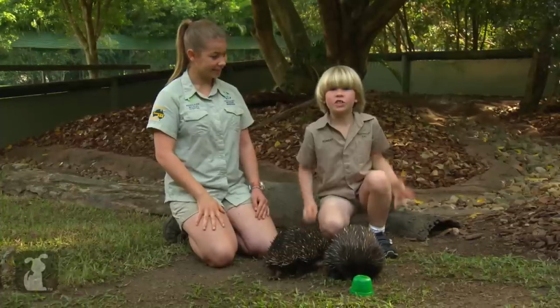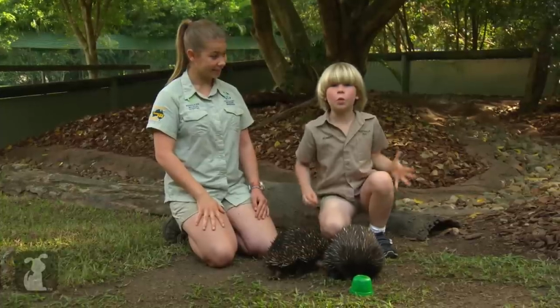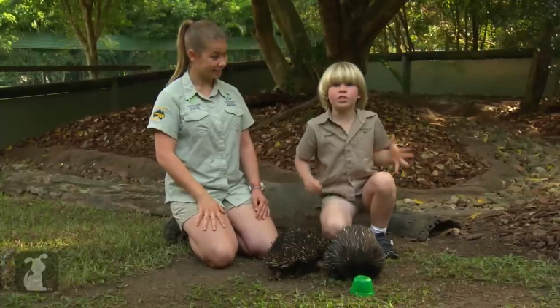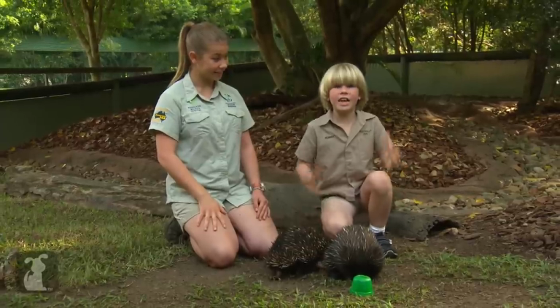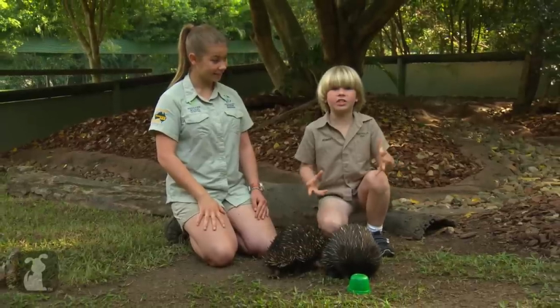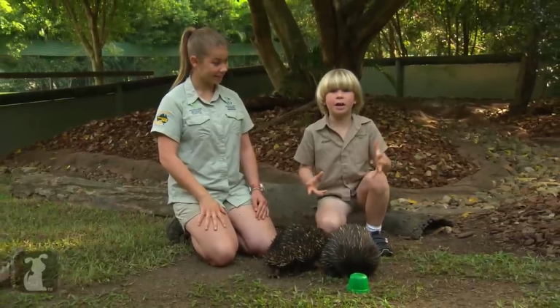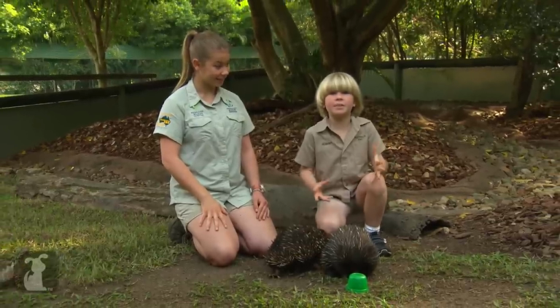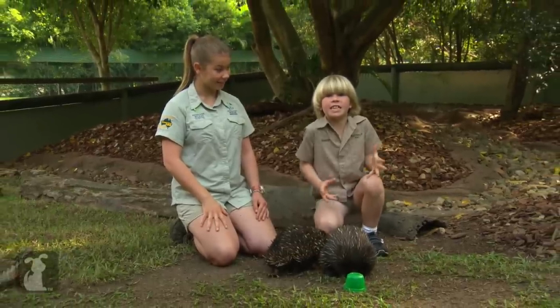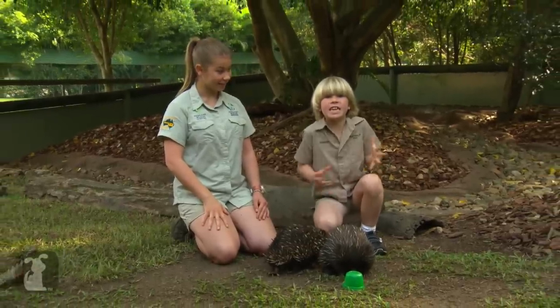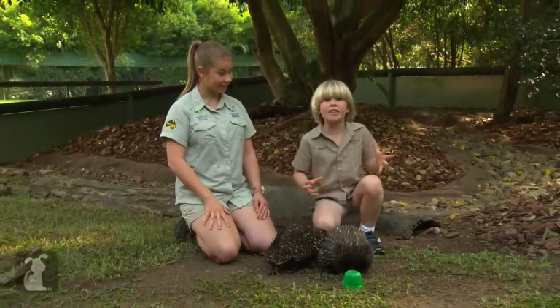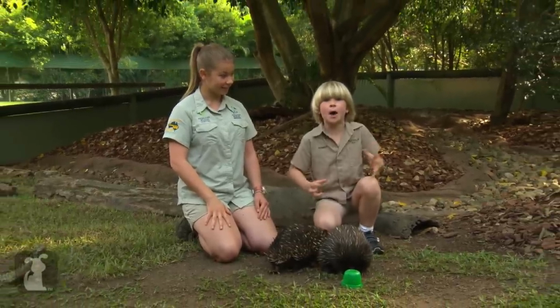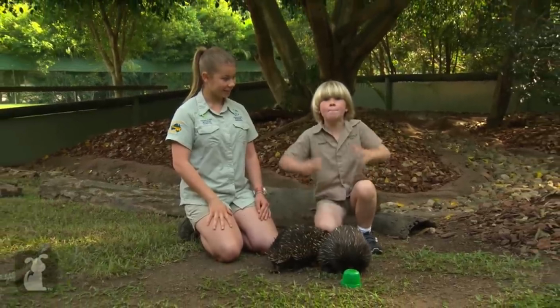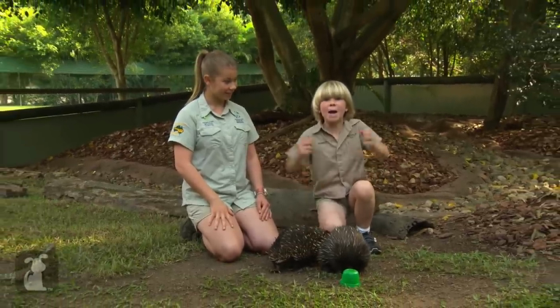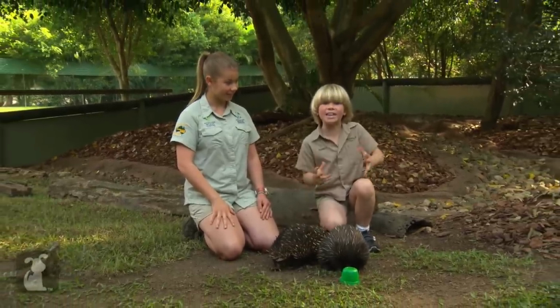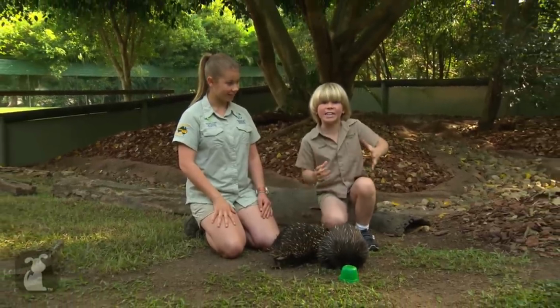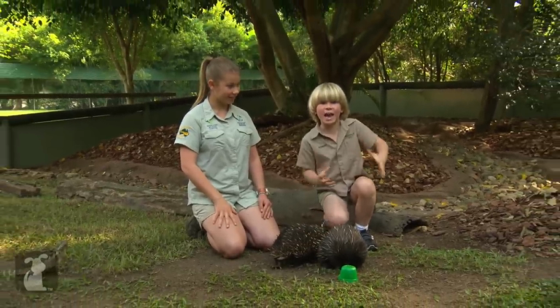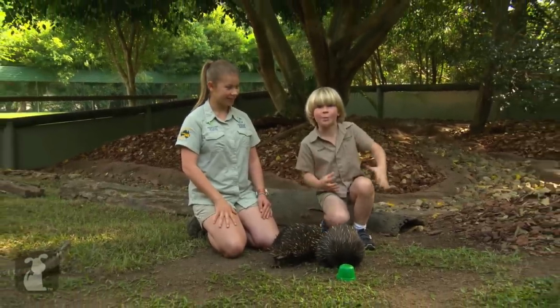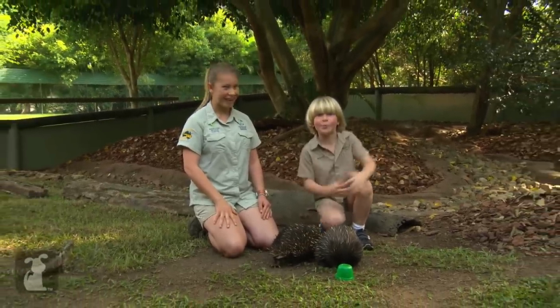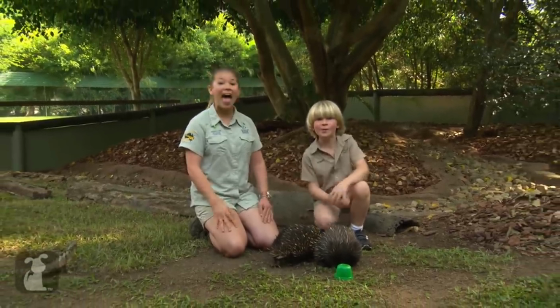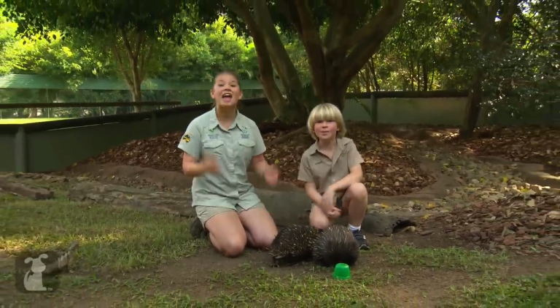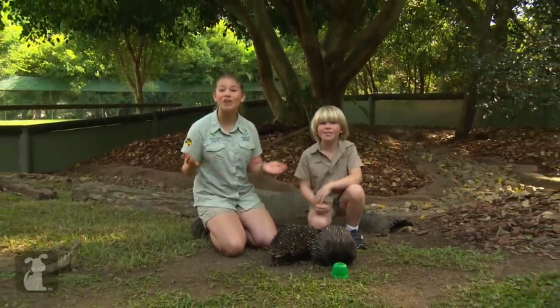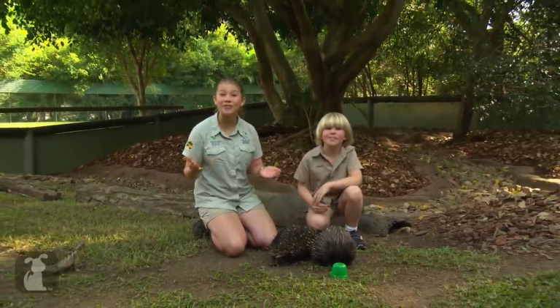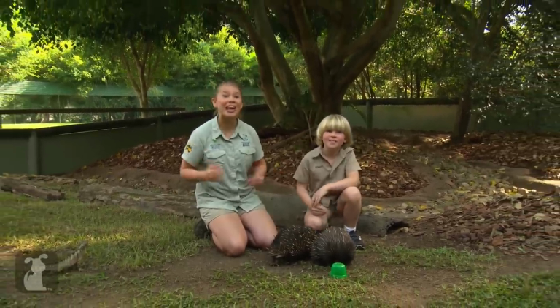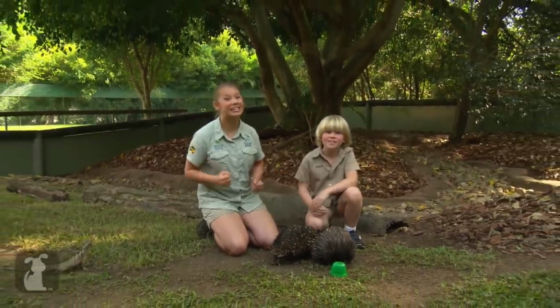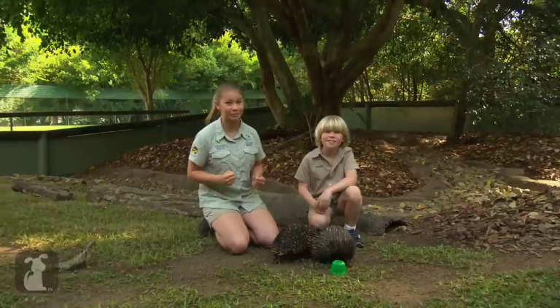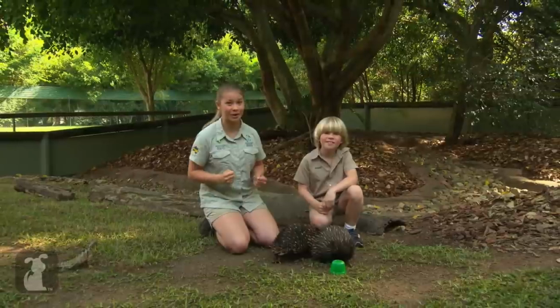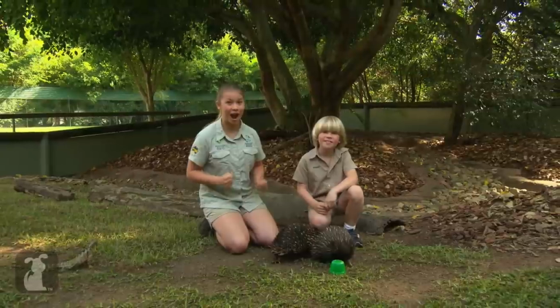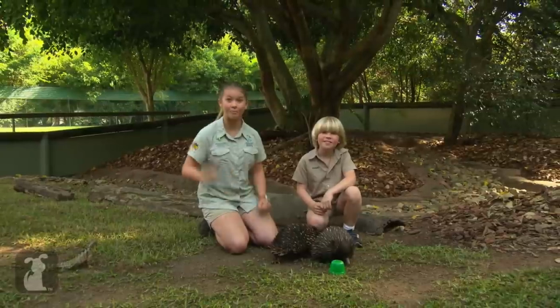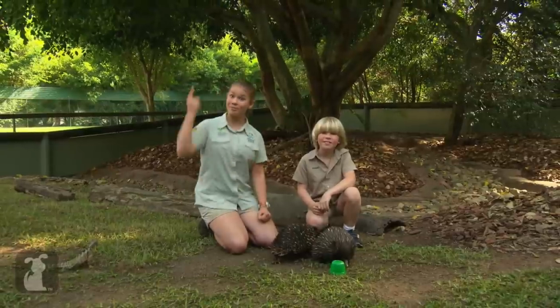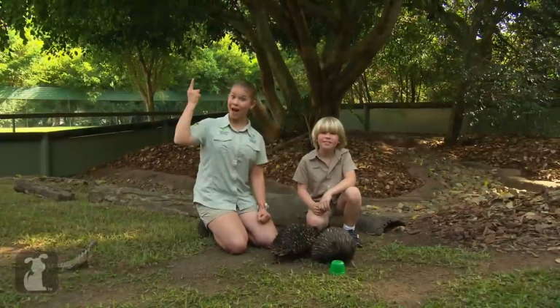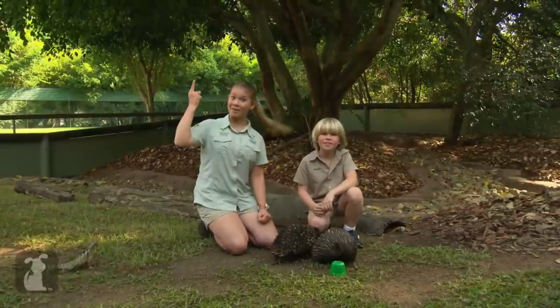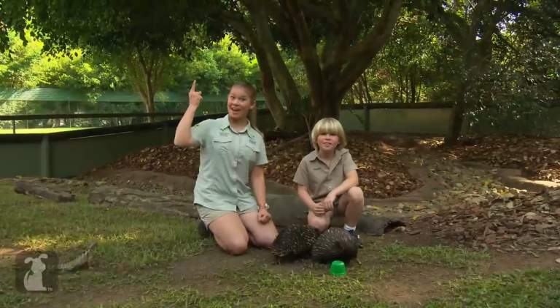They're very clever! Don't forget to watch next time to see another amazing animal, and don't forget to subscribe up here.